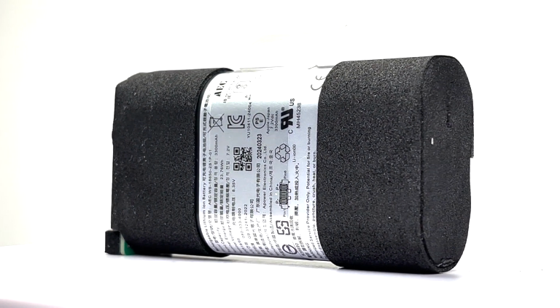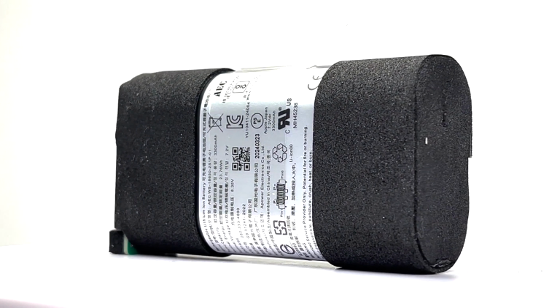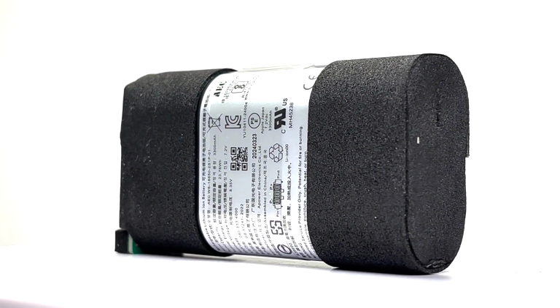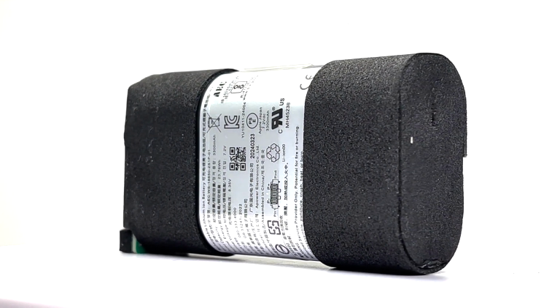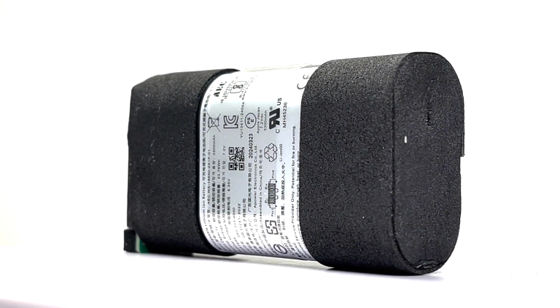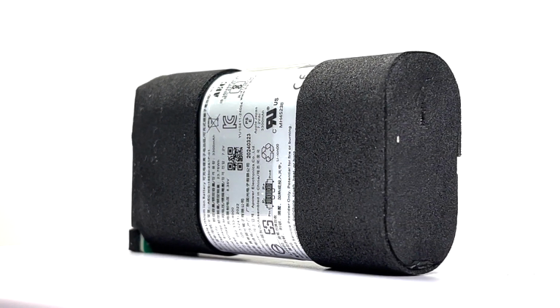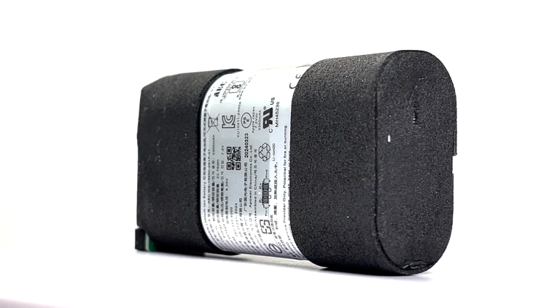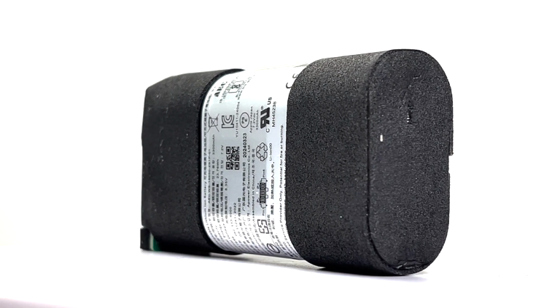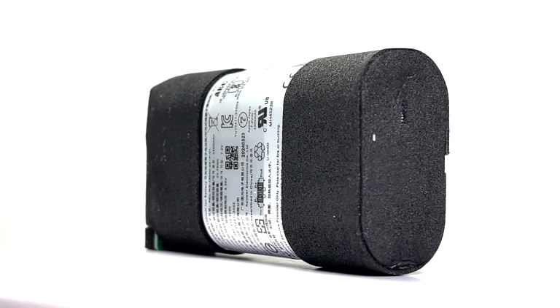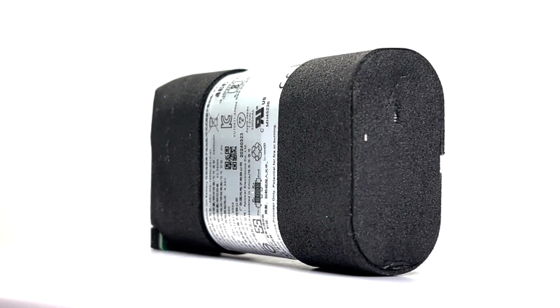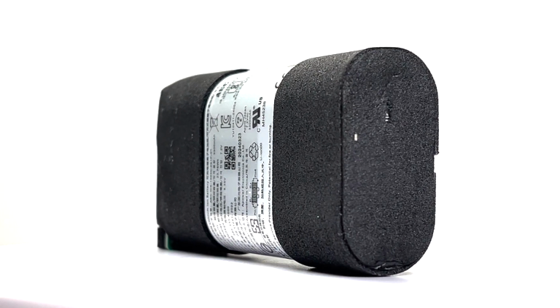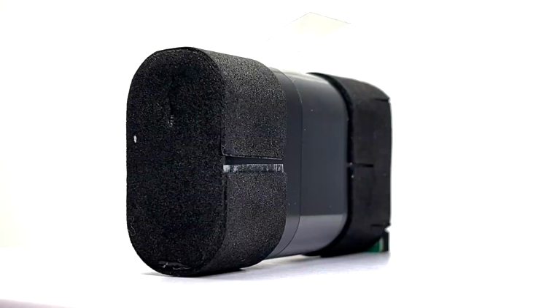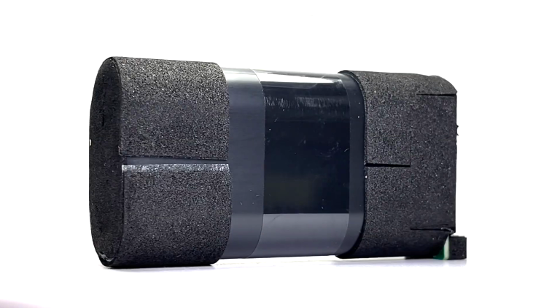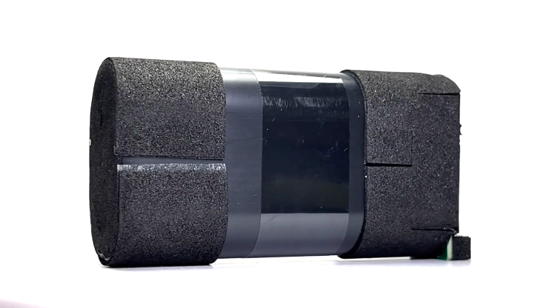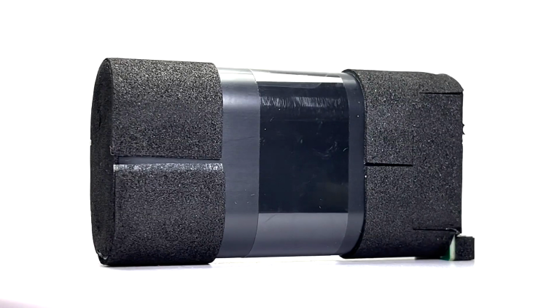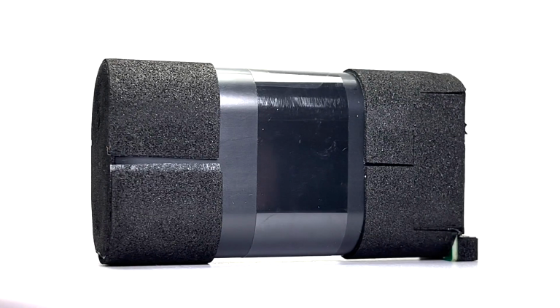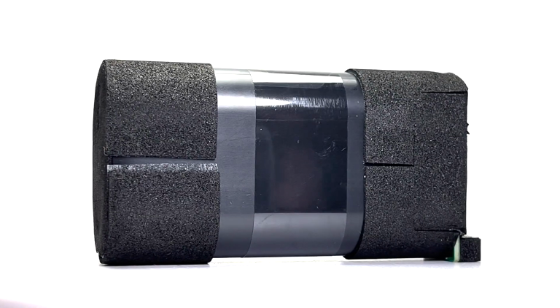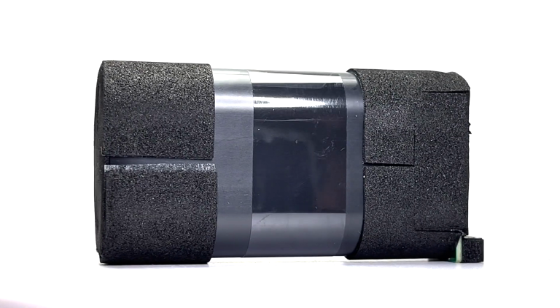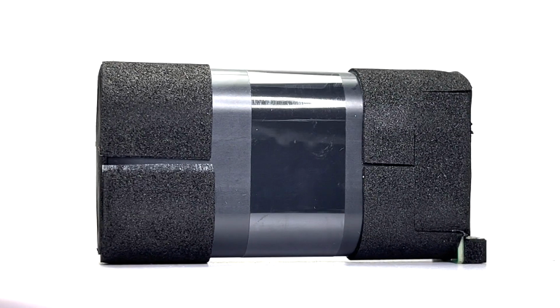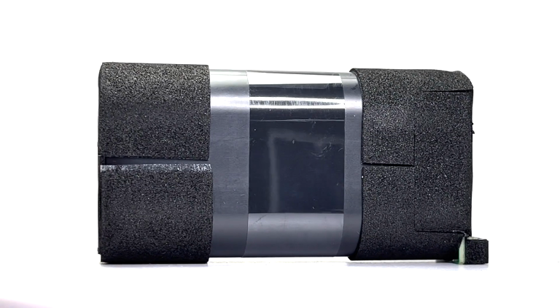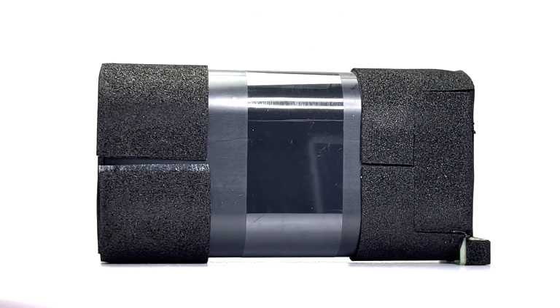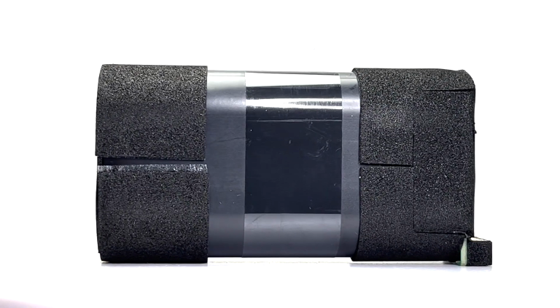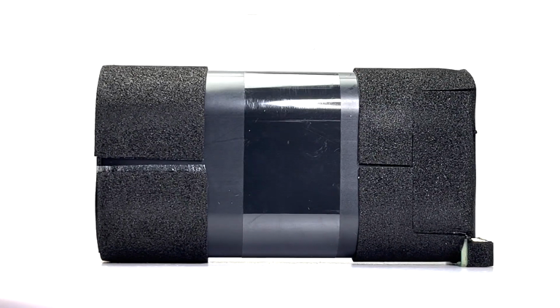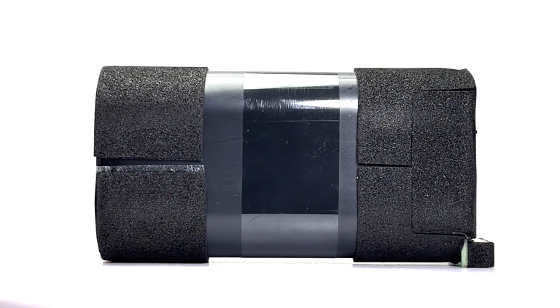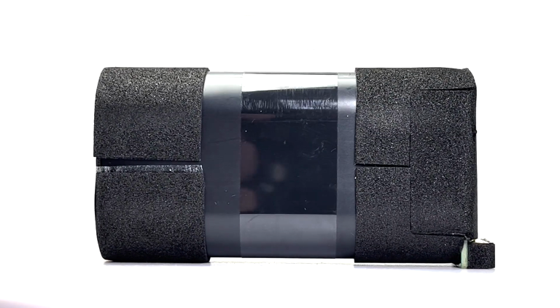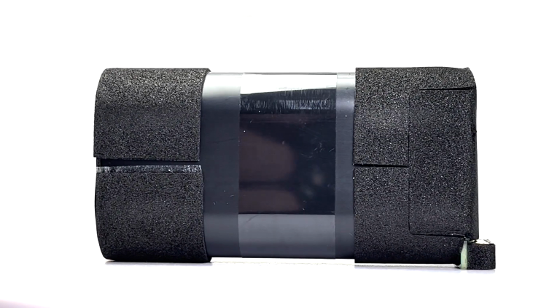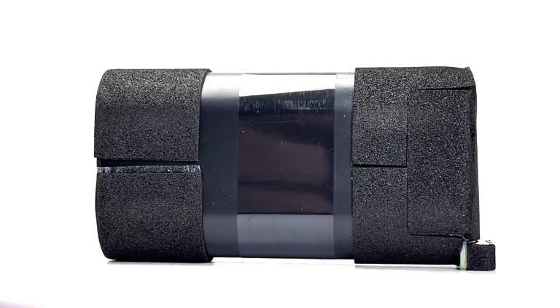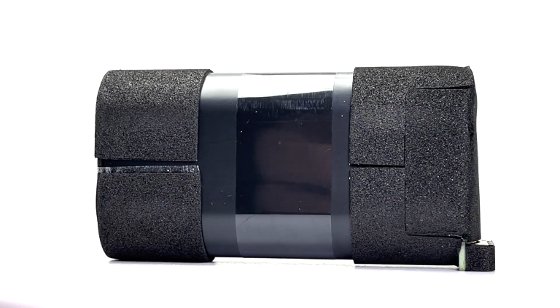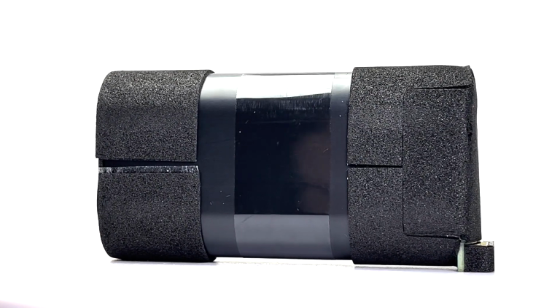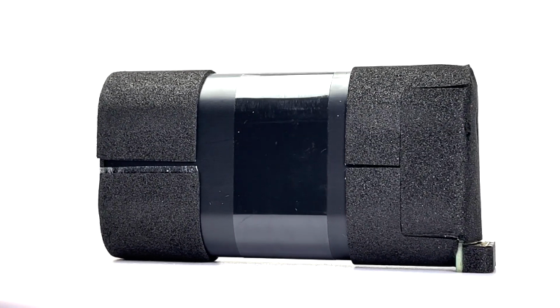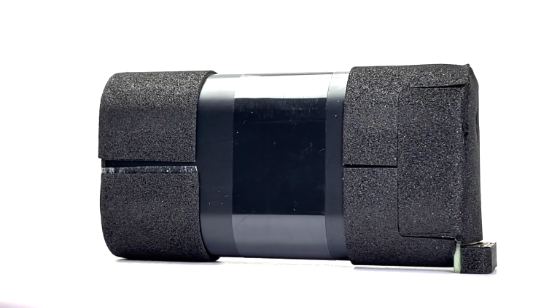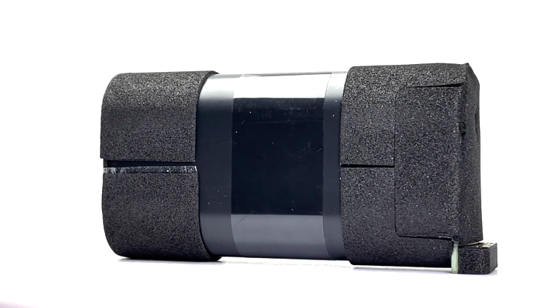With quick charge, a quick 10-minute charge can give you up to two hours of playtime, so you never have to worry about running out of power.